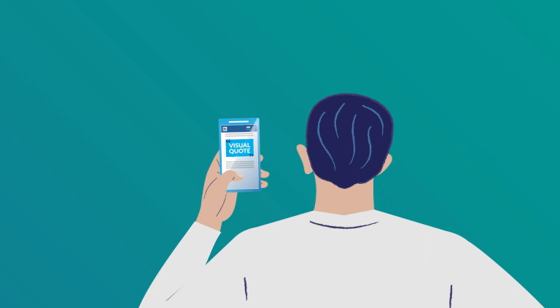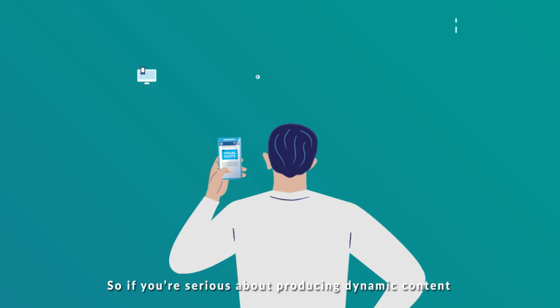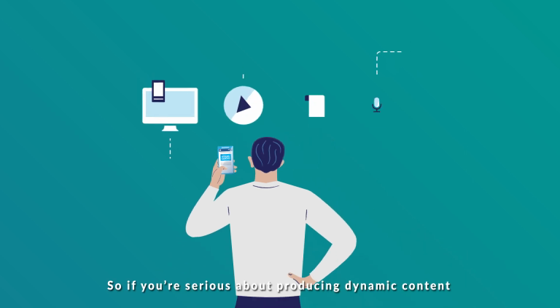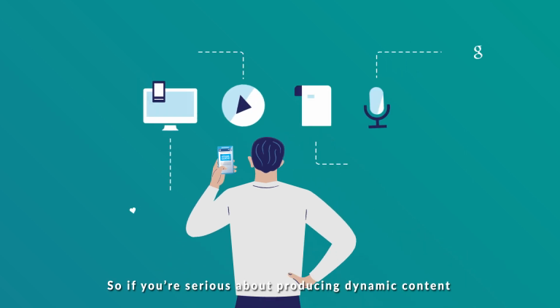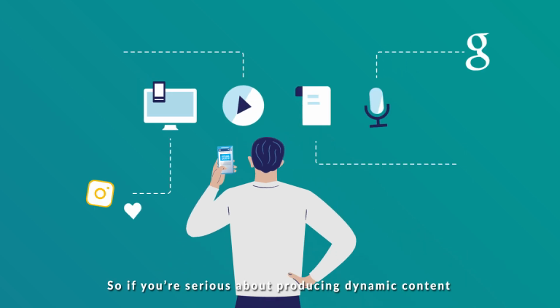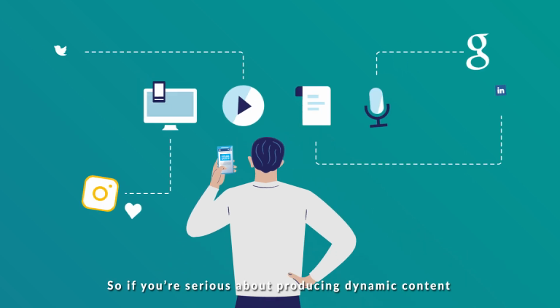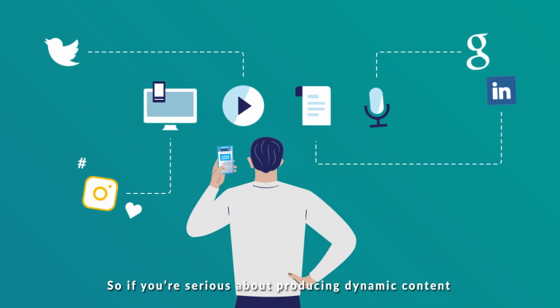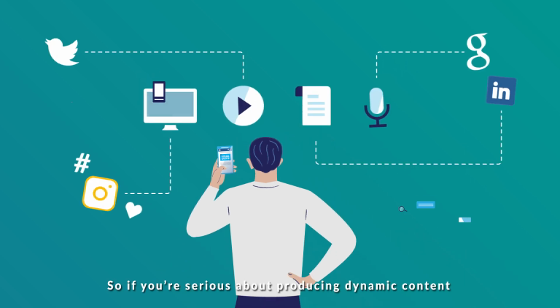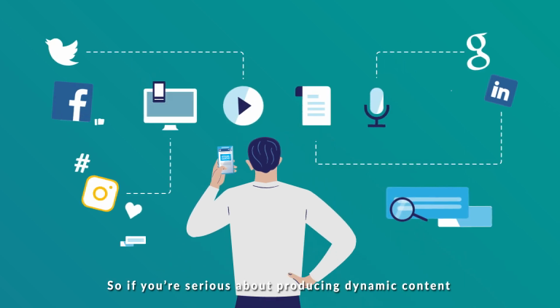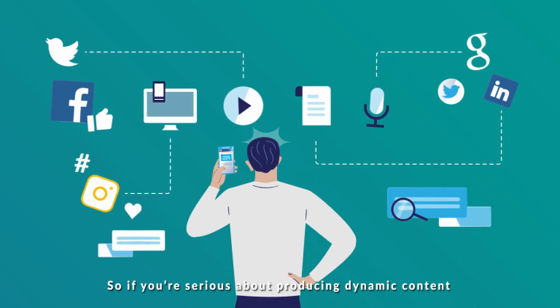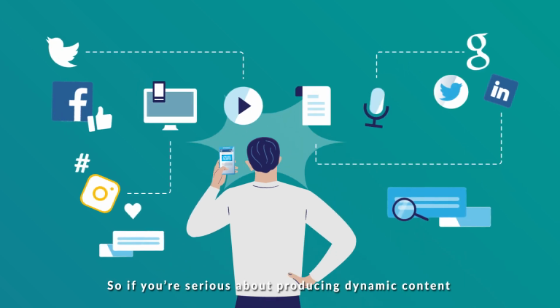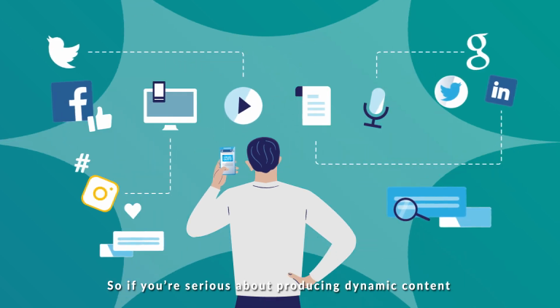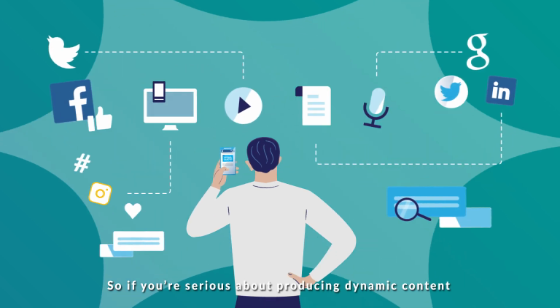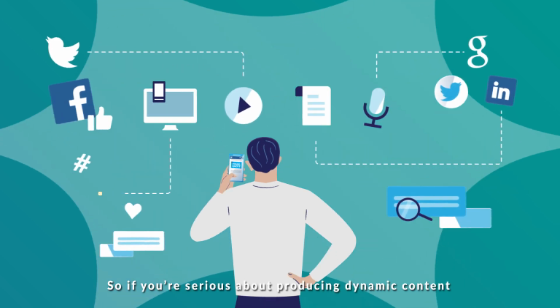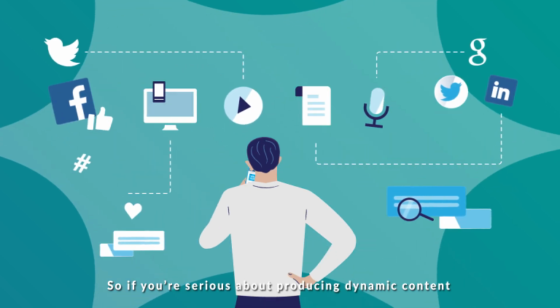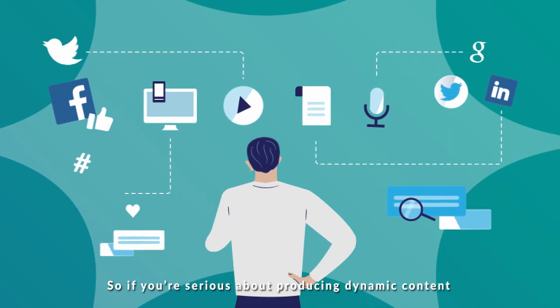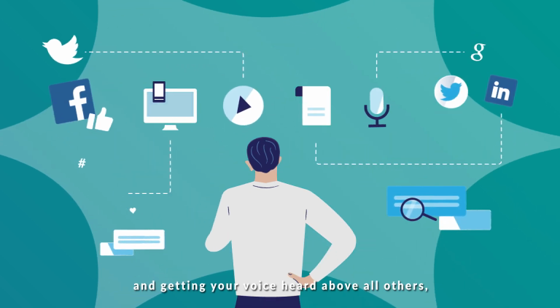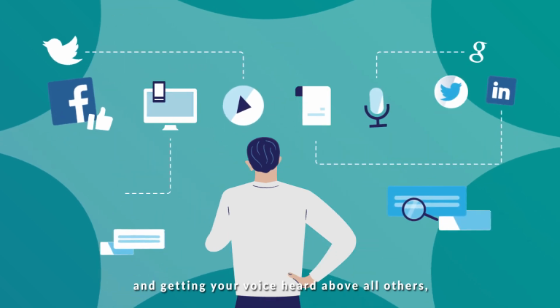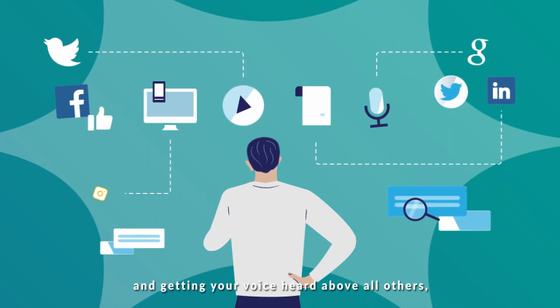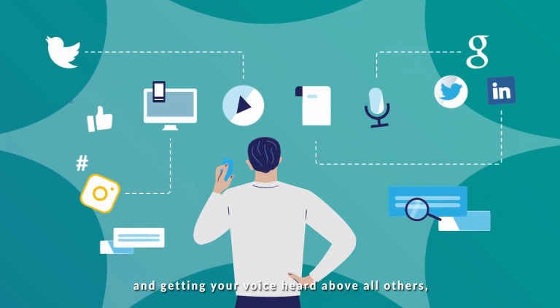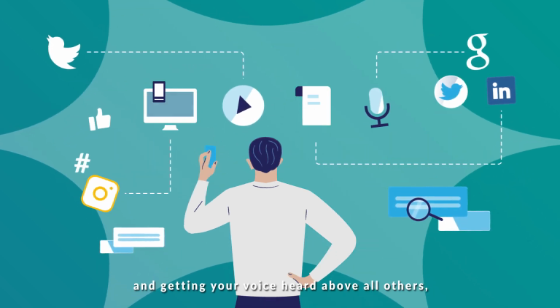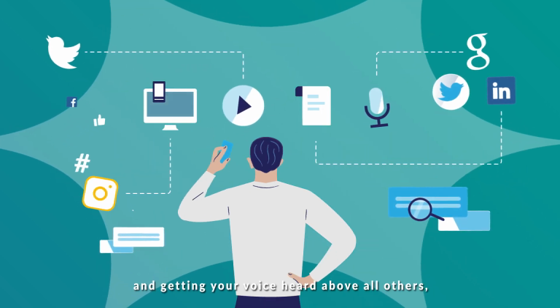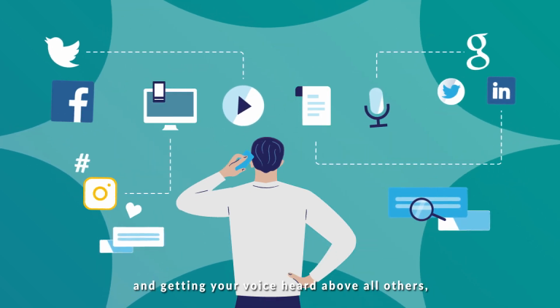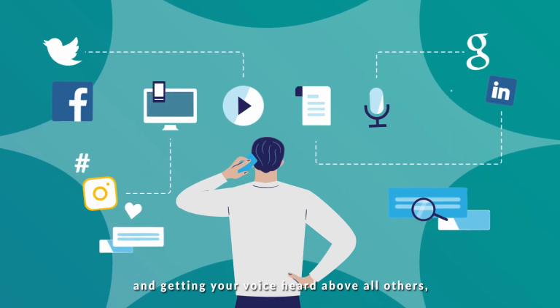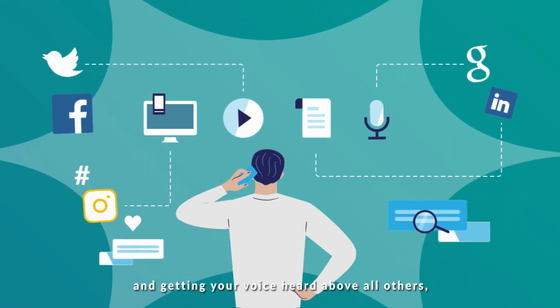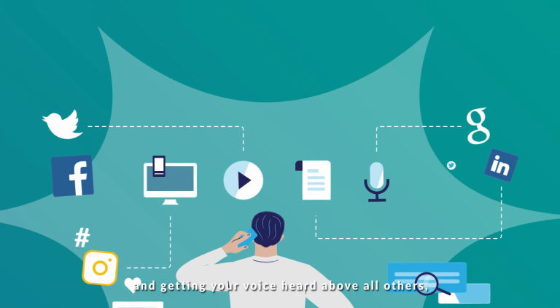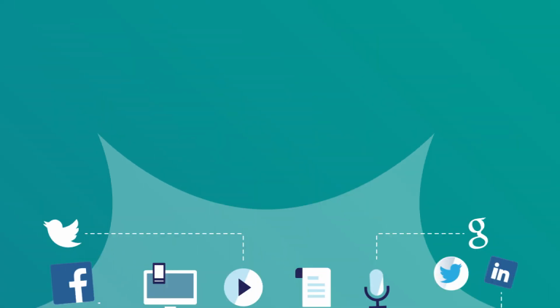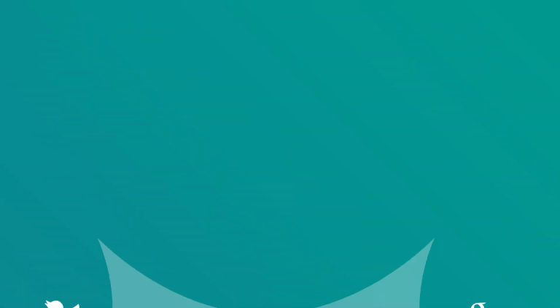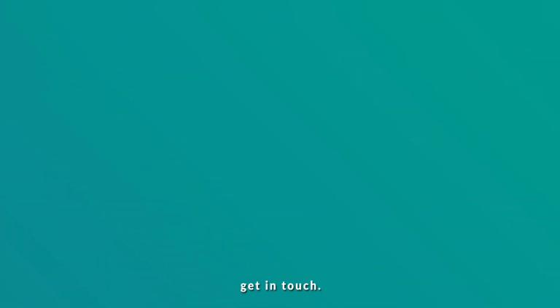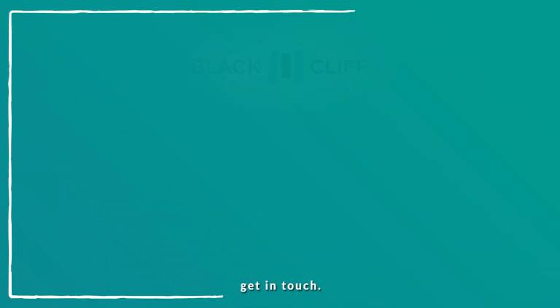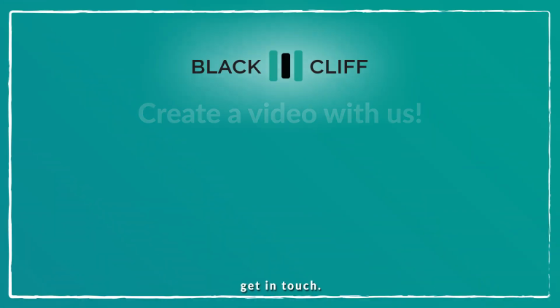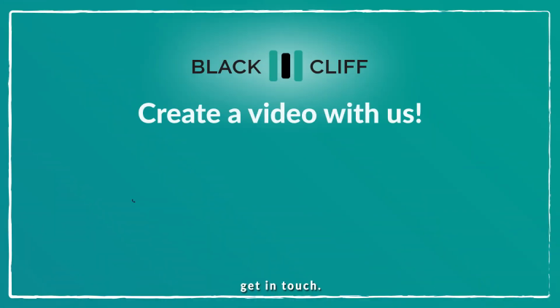So, if you're serious about producing dynamic content and getting your voice heard above all others, get in touch.